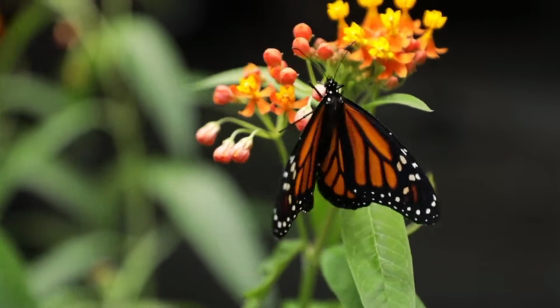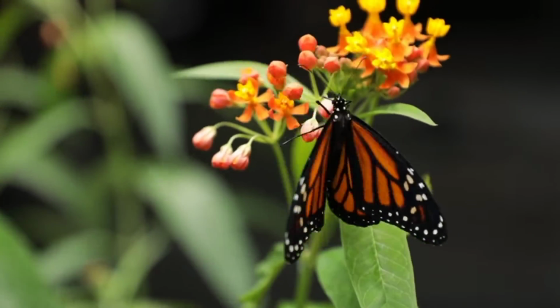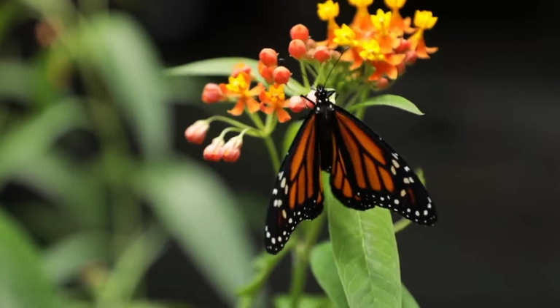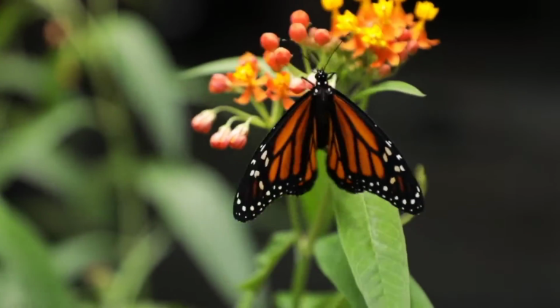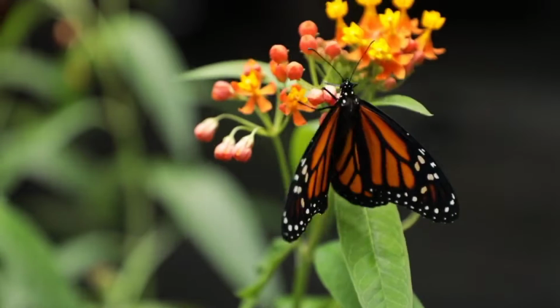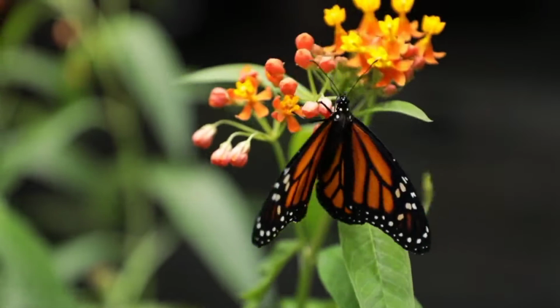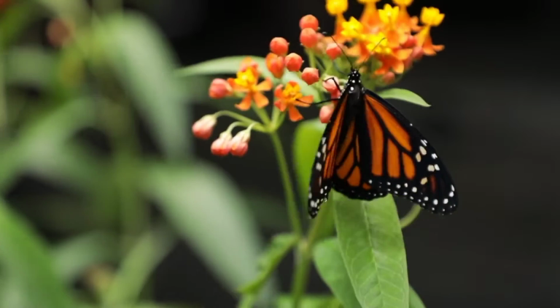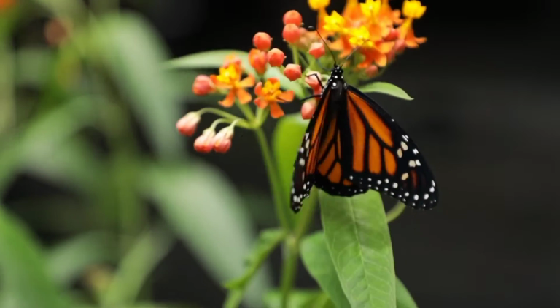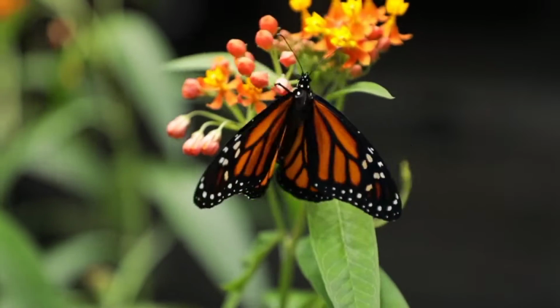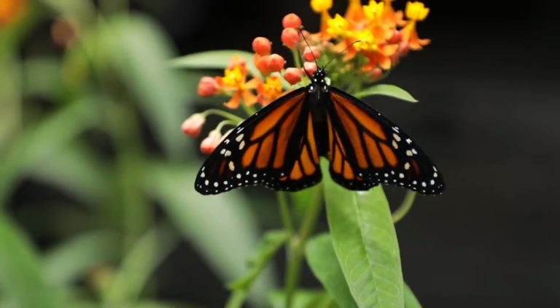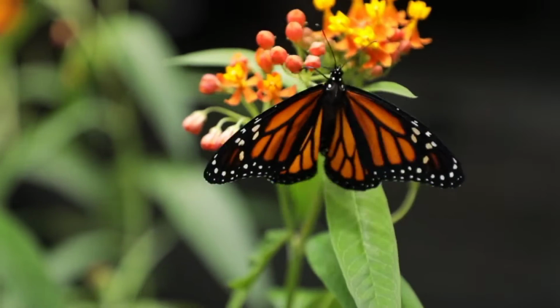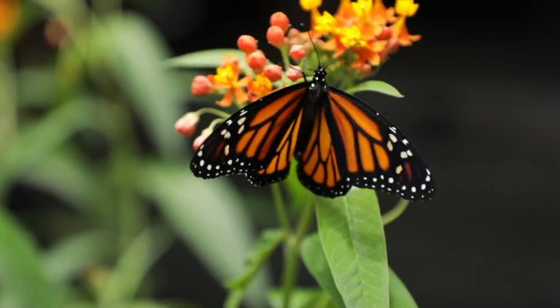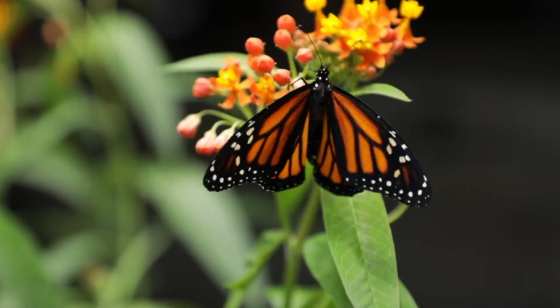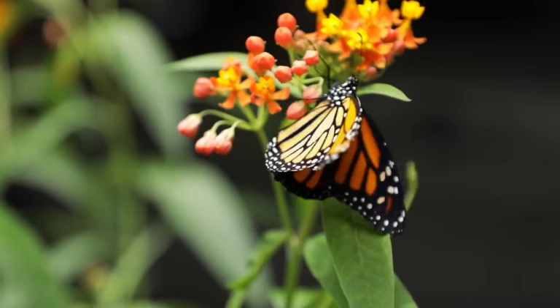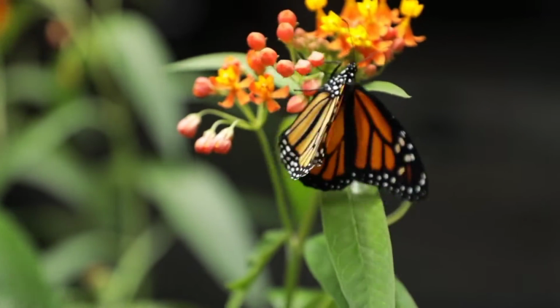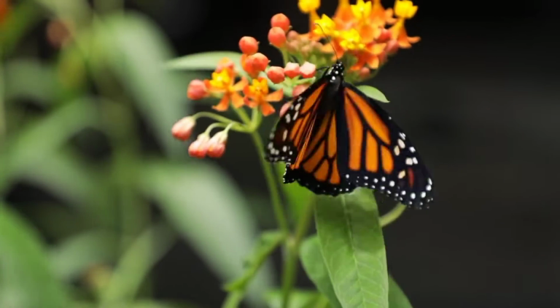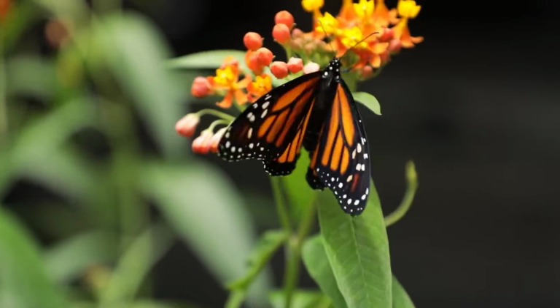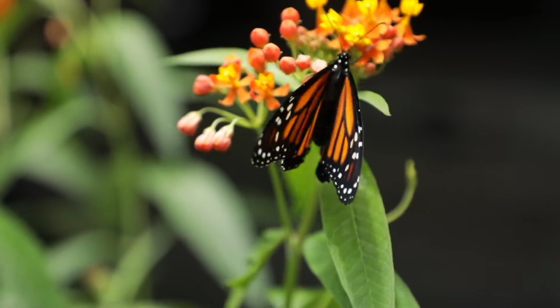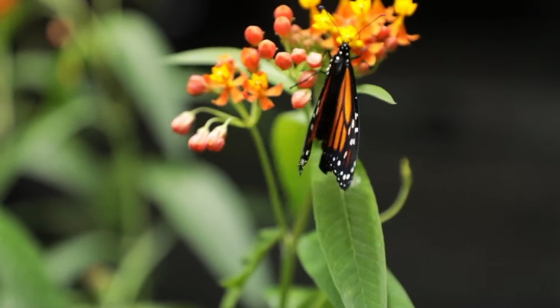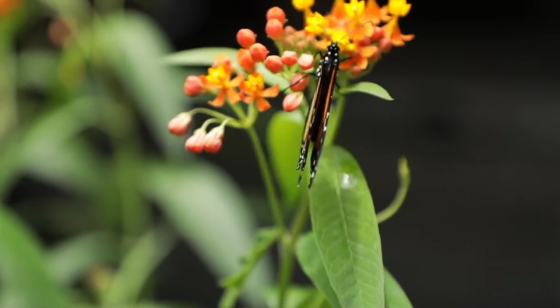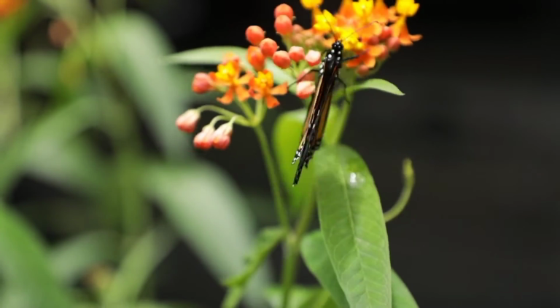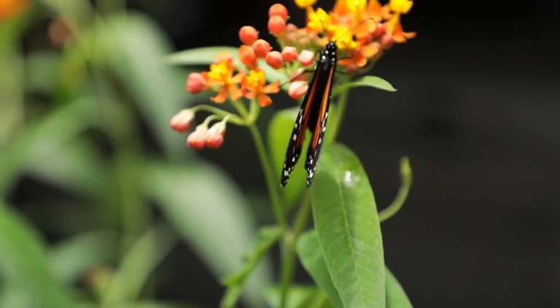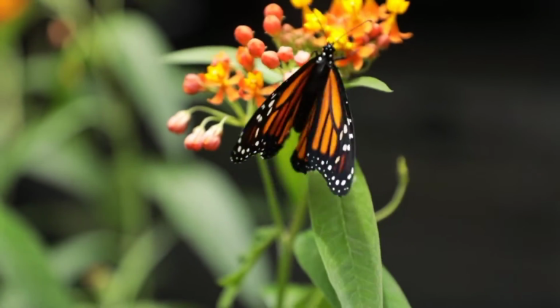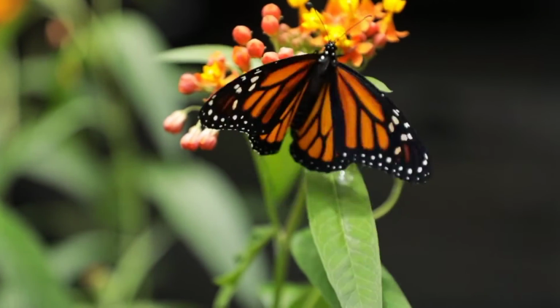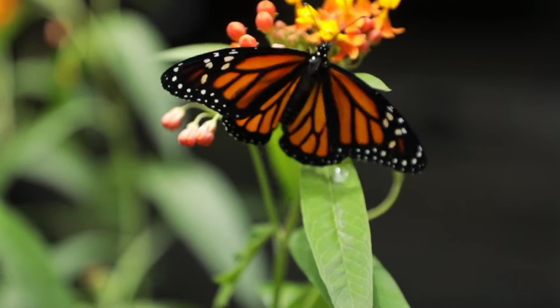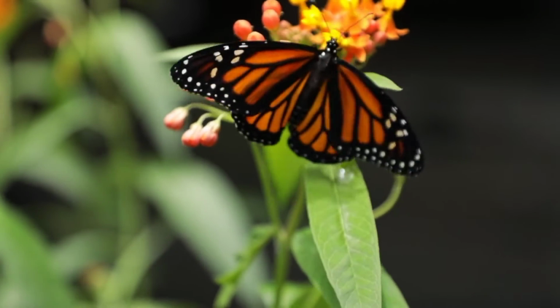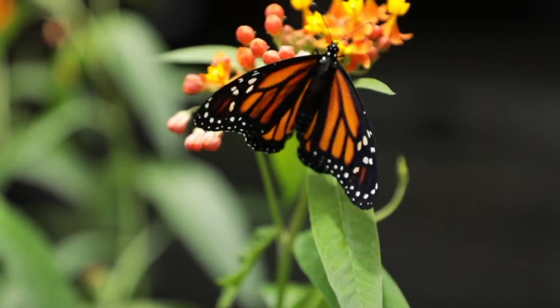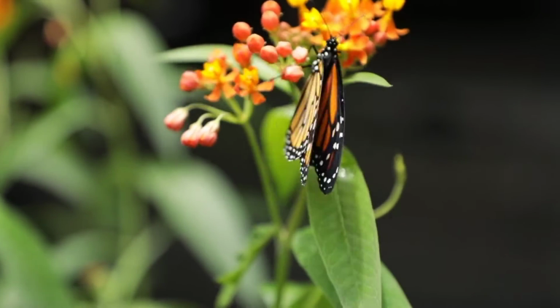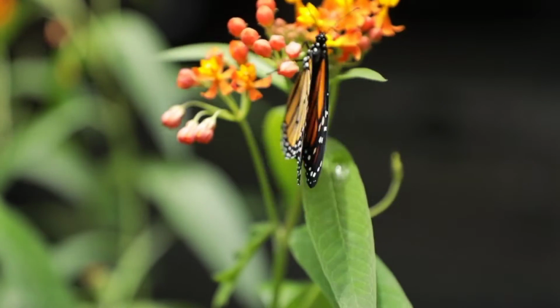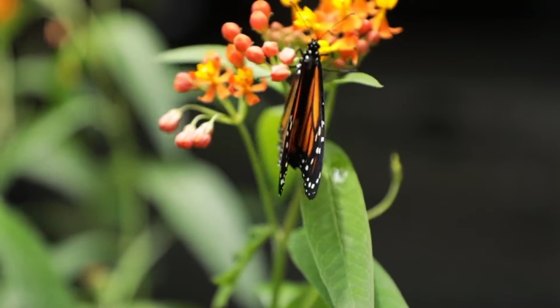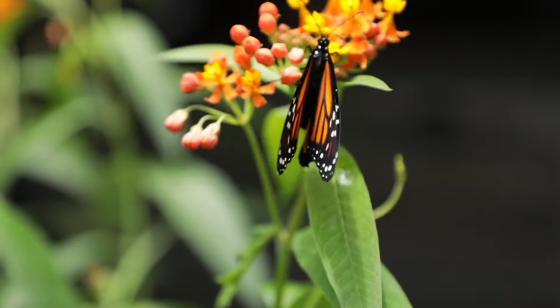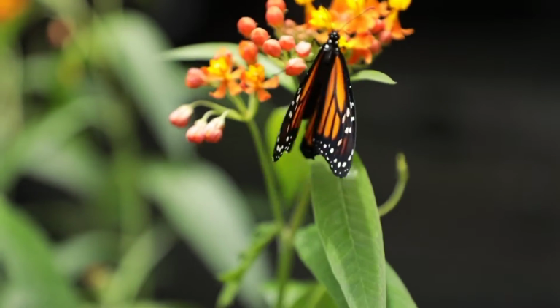Adult wingspan ranges from 8.9 to 10.2 centimeters. They can also recognize colors.